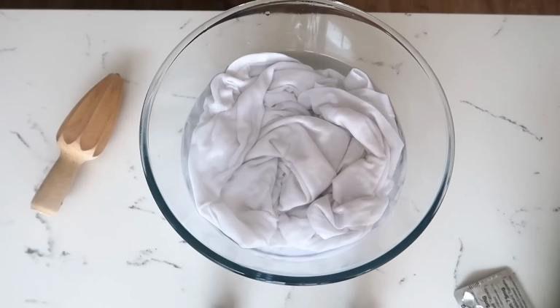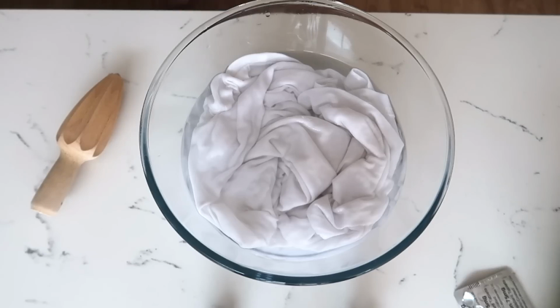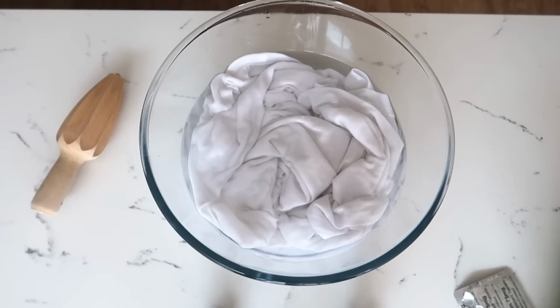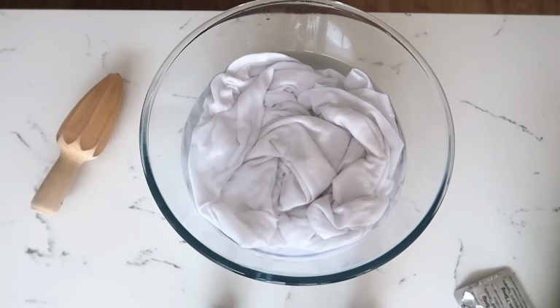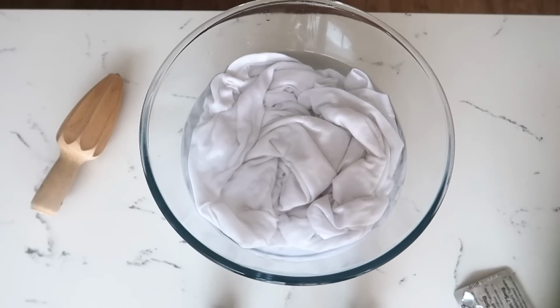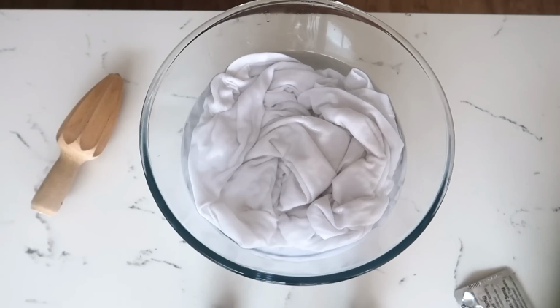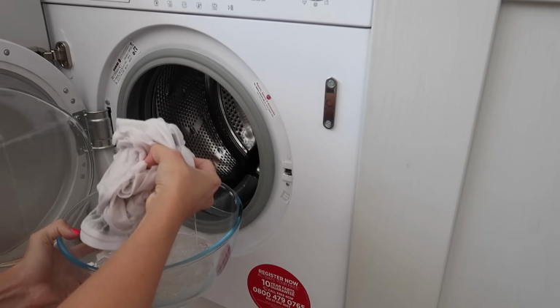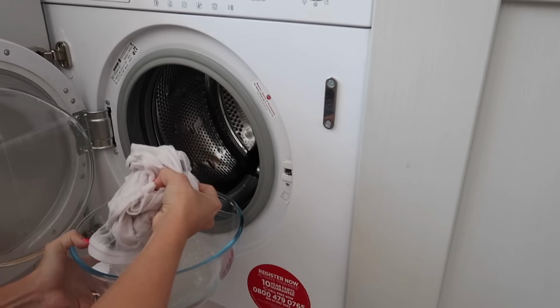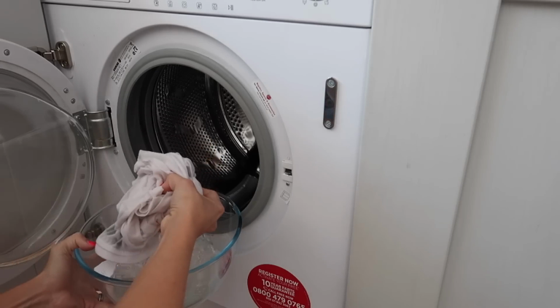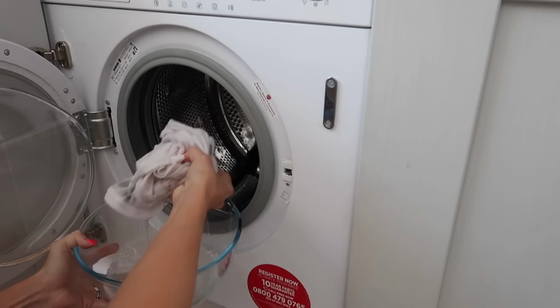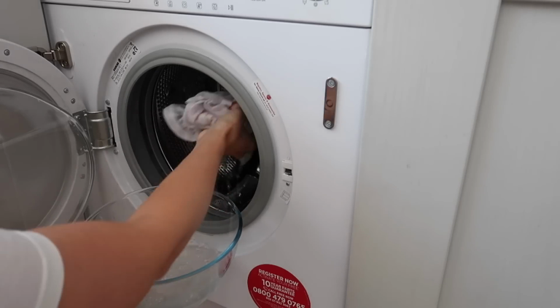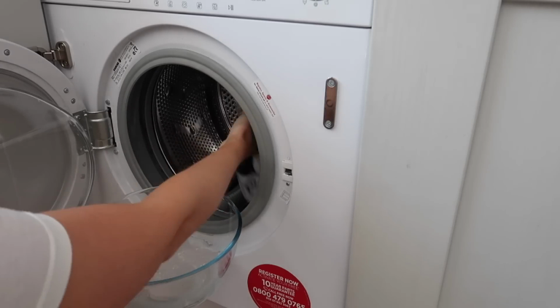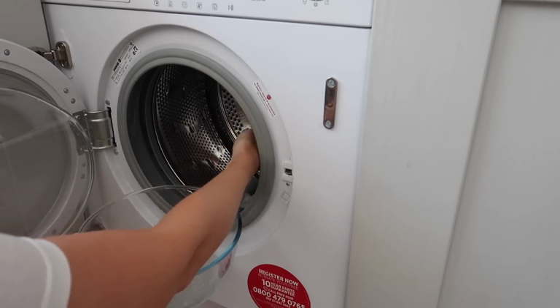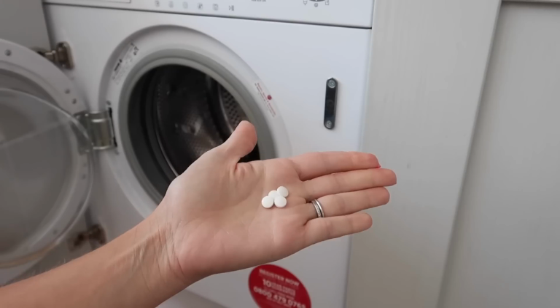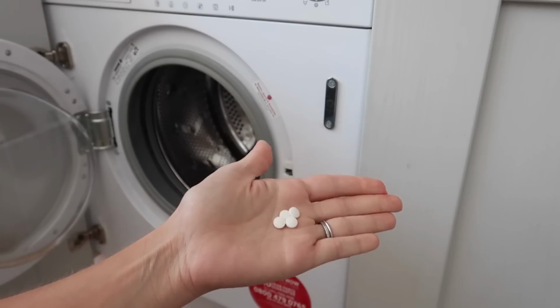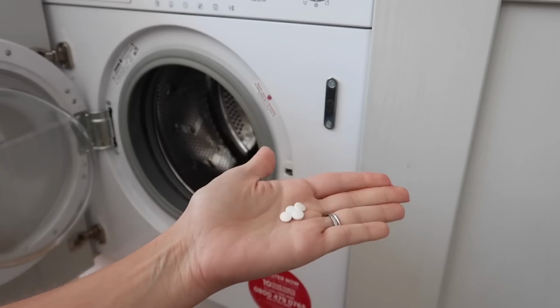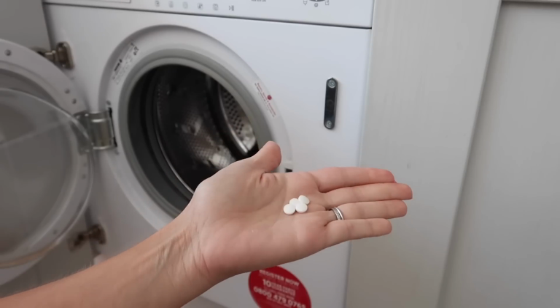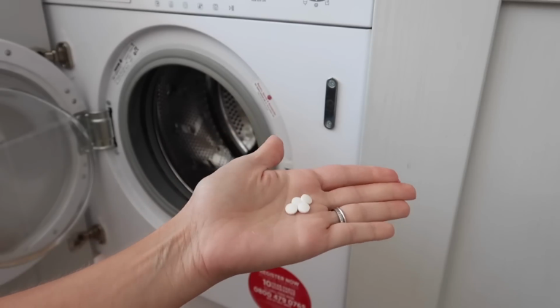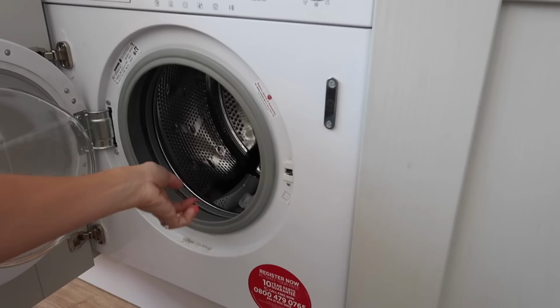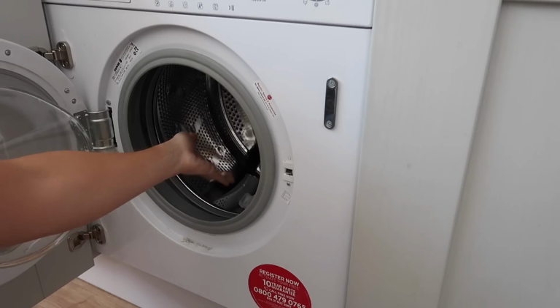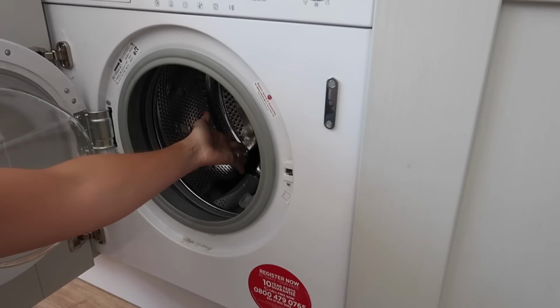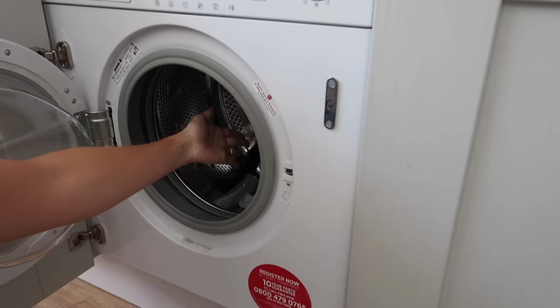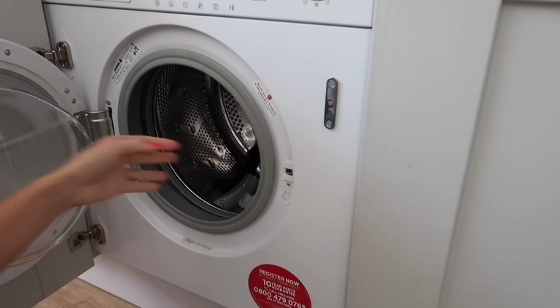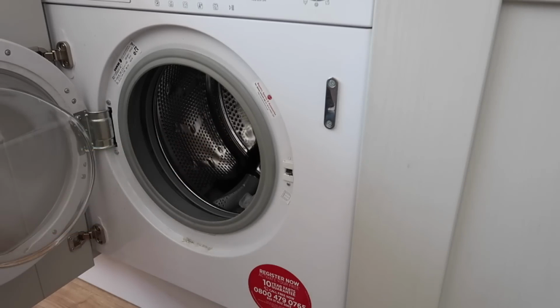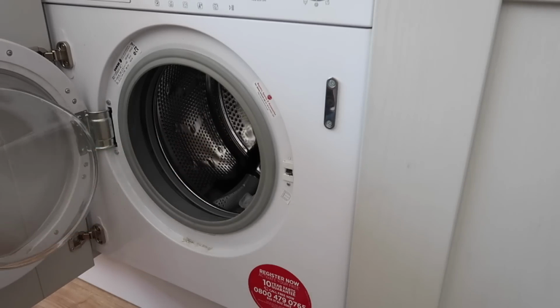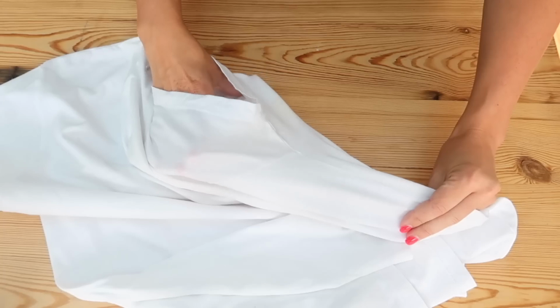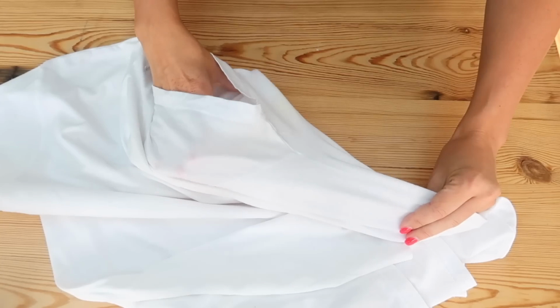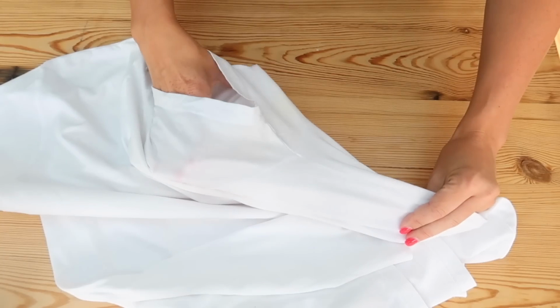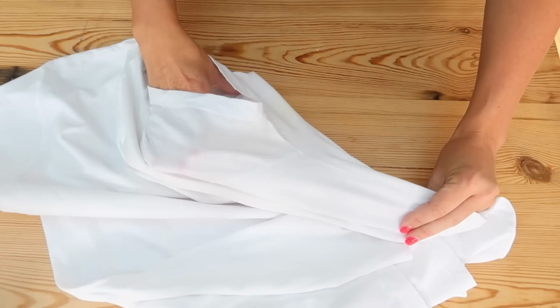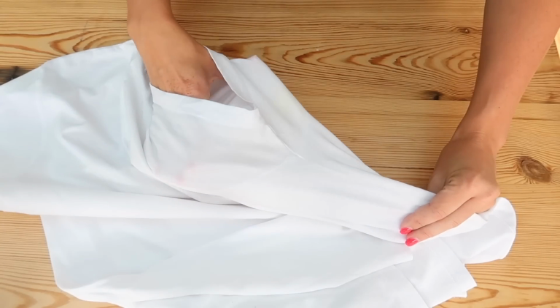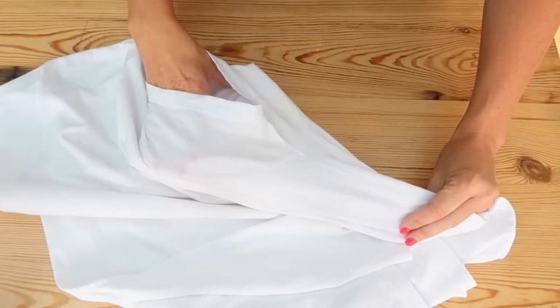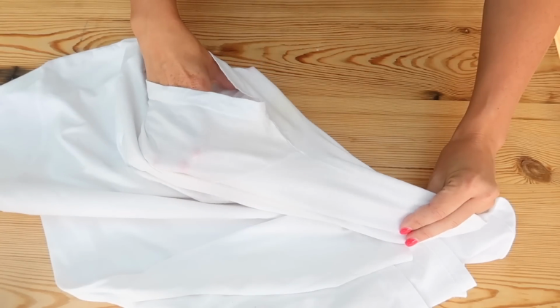When you wake up in the morning, pop the t-shirt into the washing machine with a couple of extra aspirin tablets and once it comes out your t-shirt will be like new.